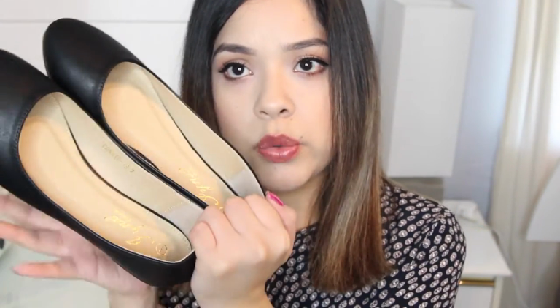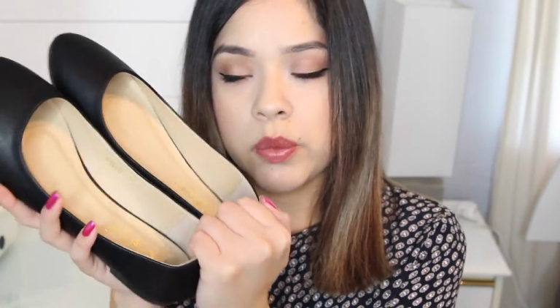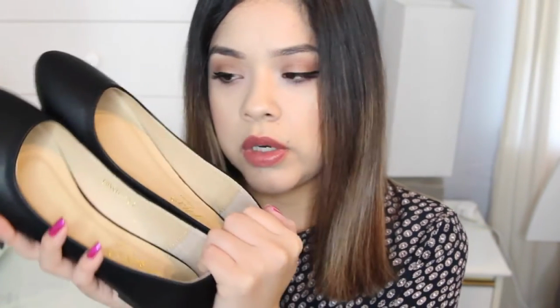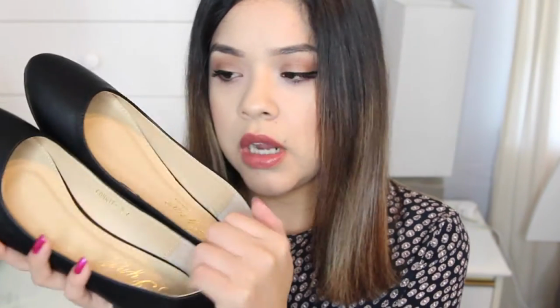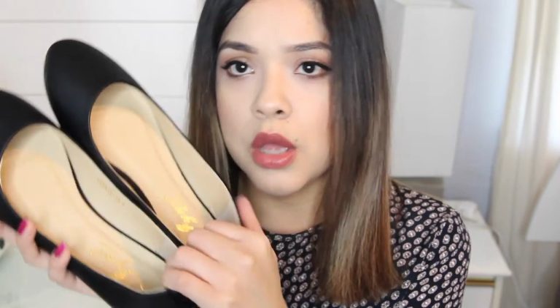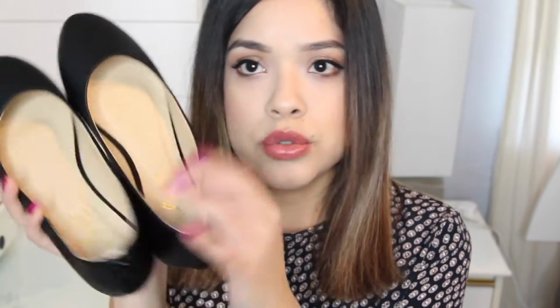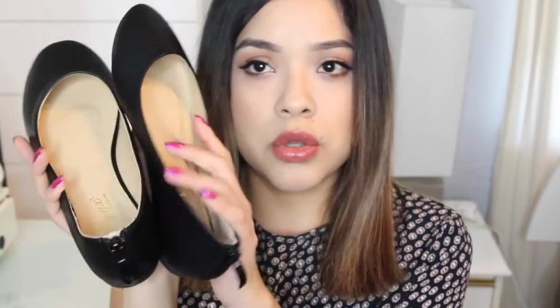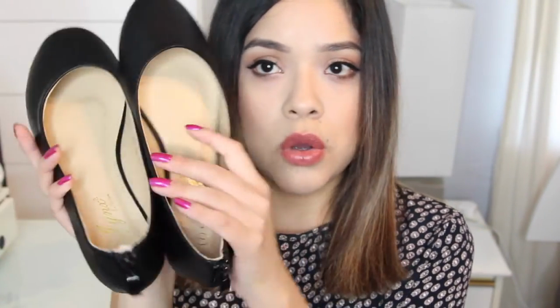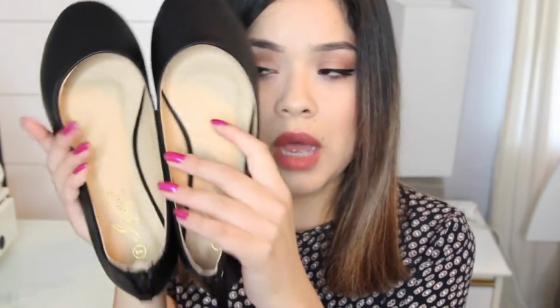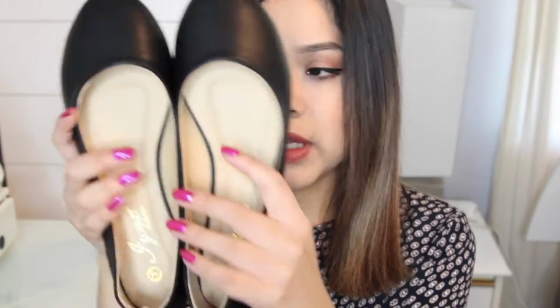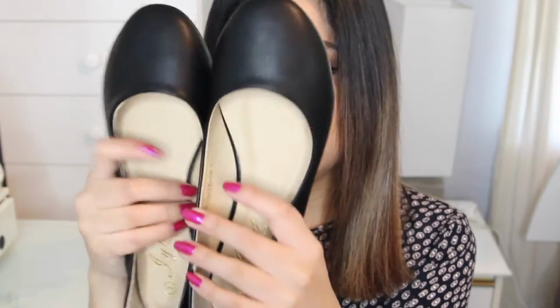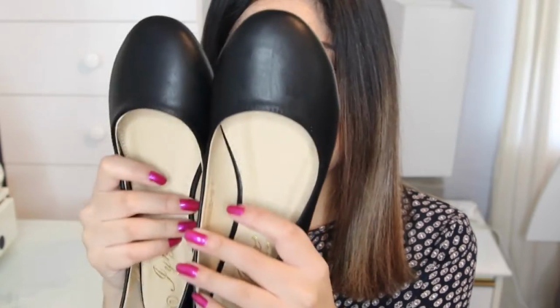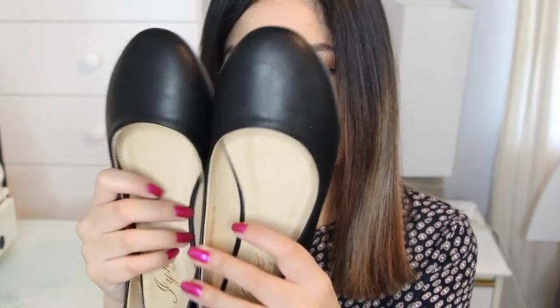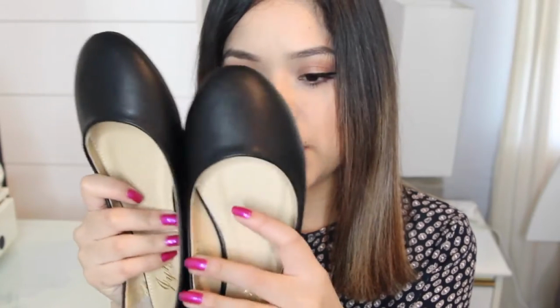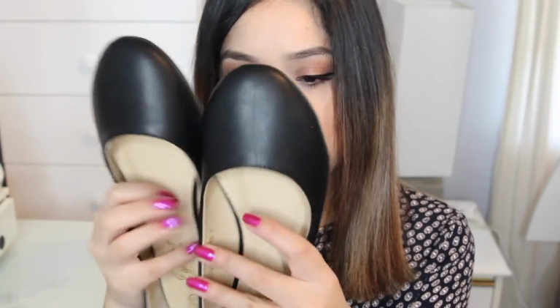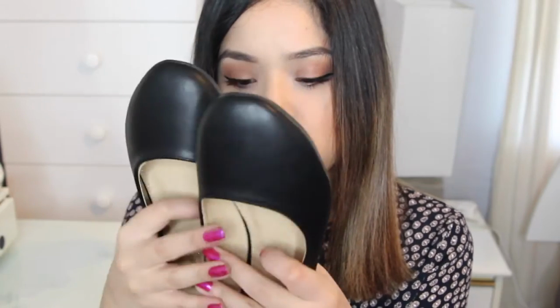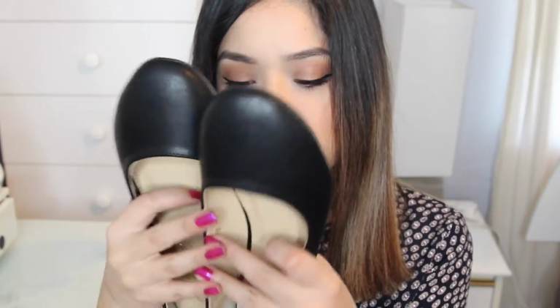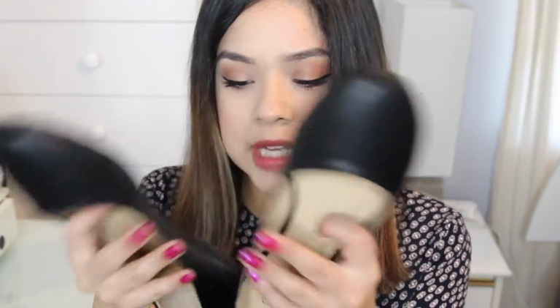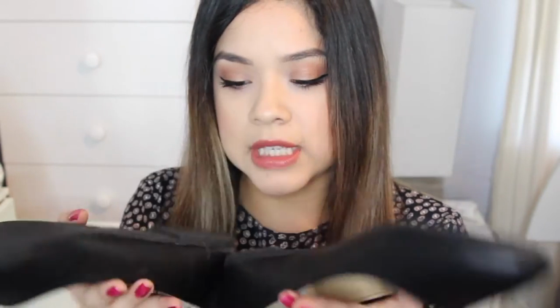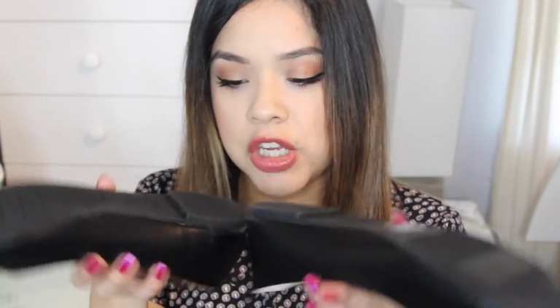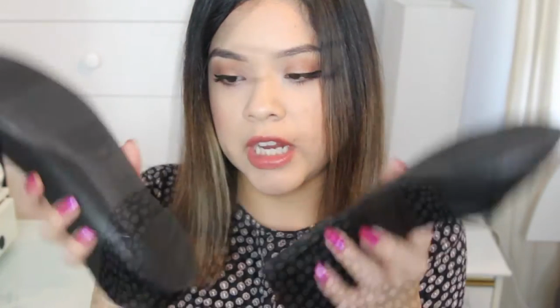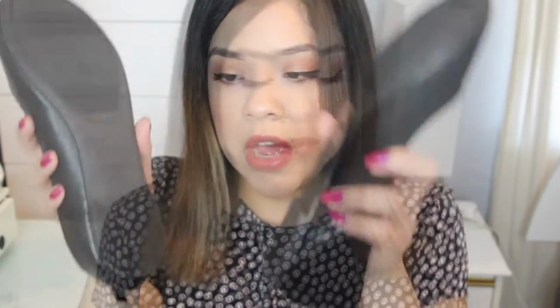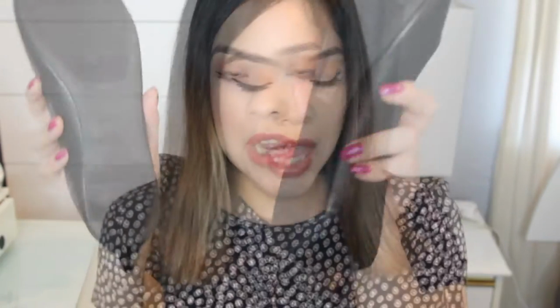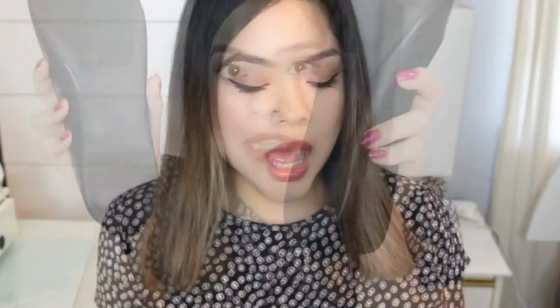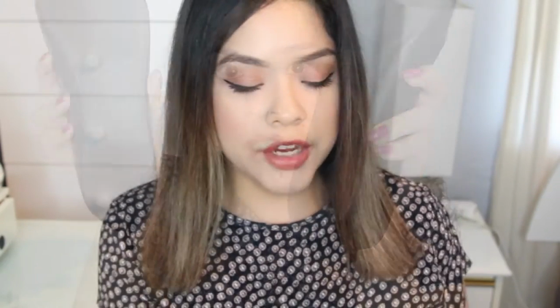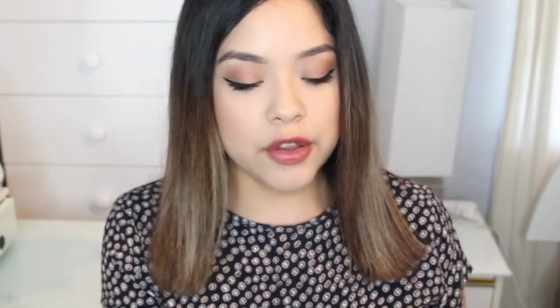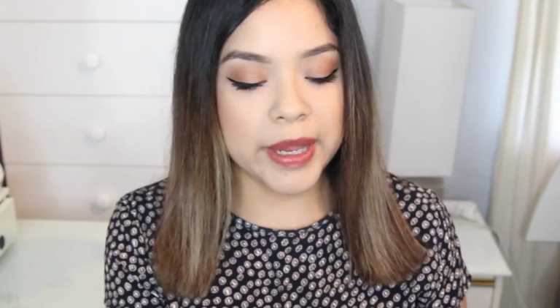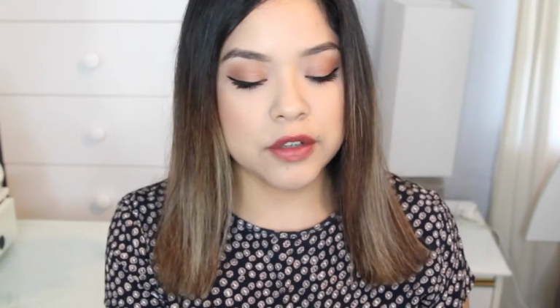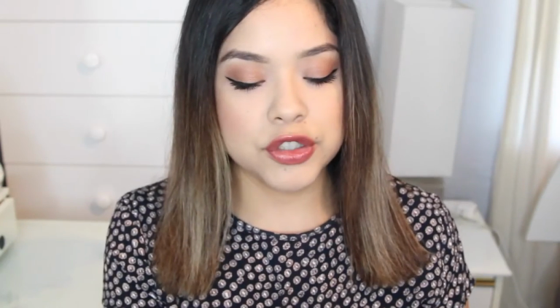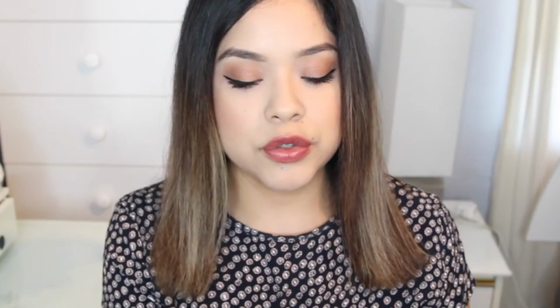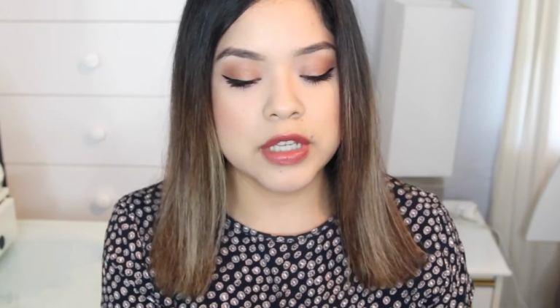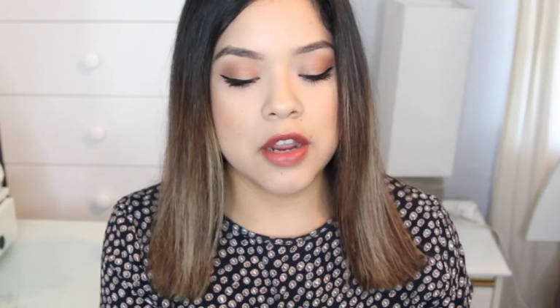These were $19.99 at Forever 21 — I'll link them down below so you guys can check them out.